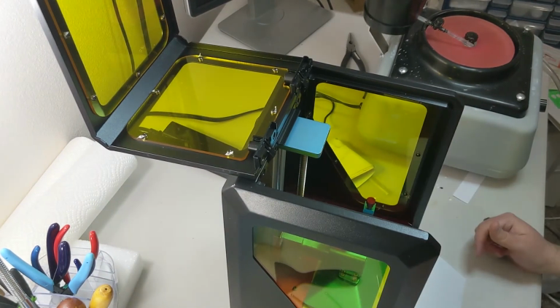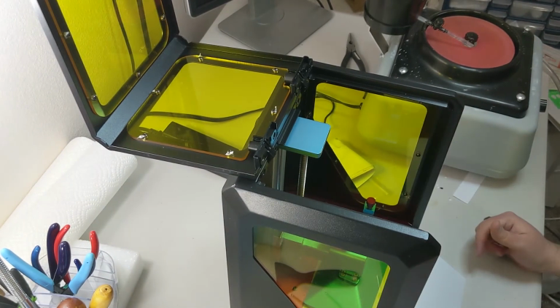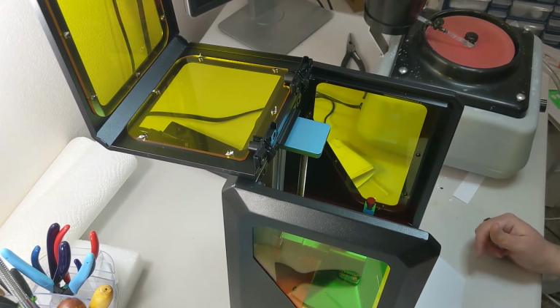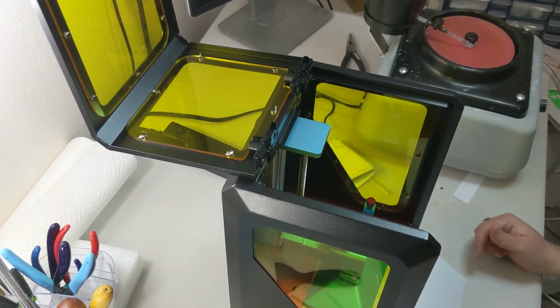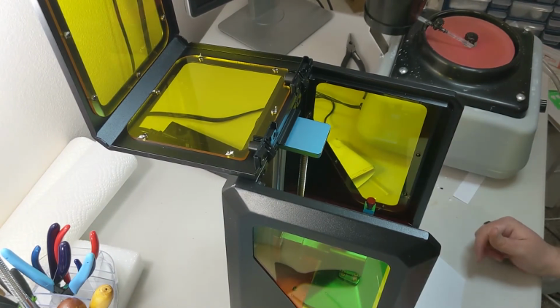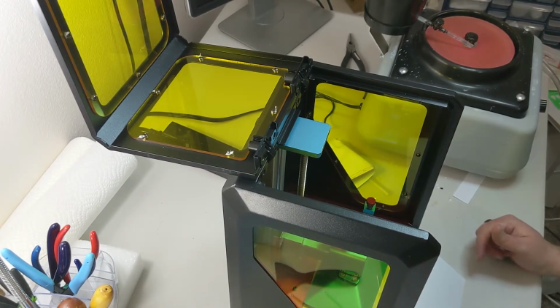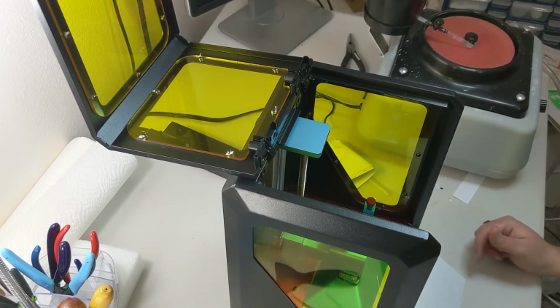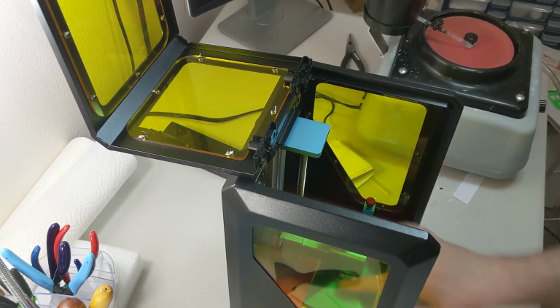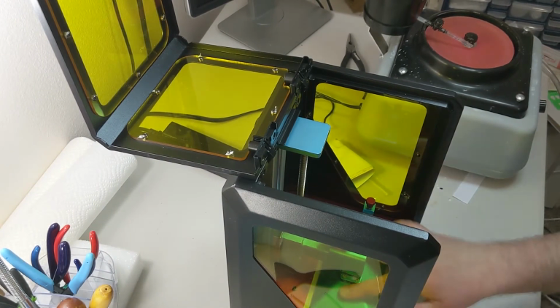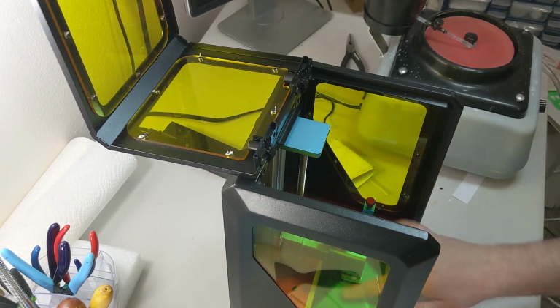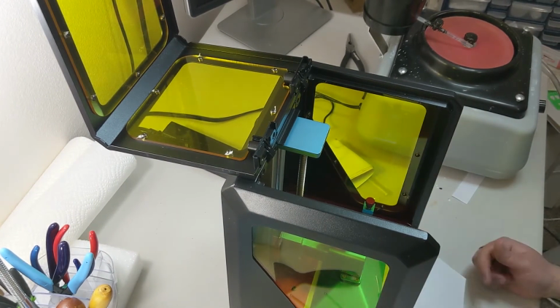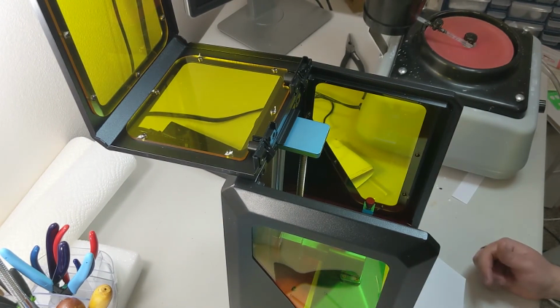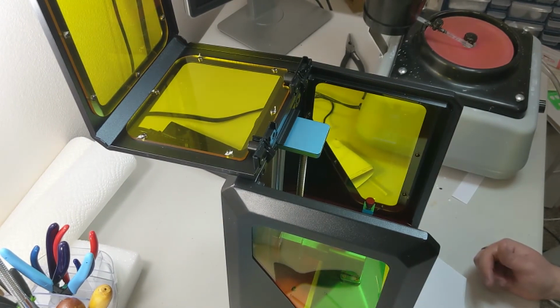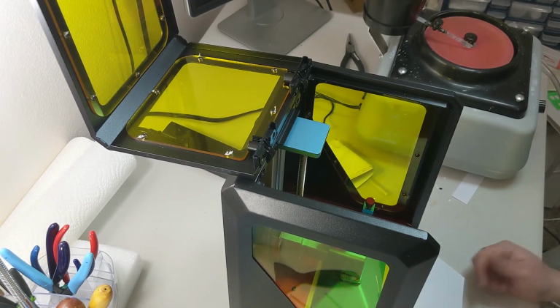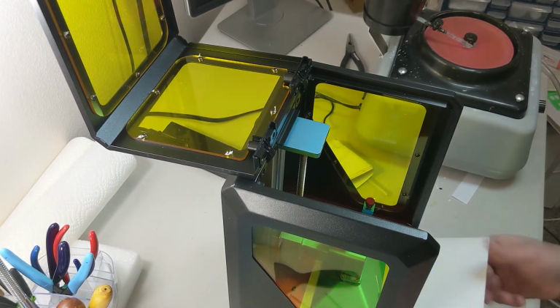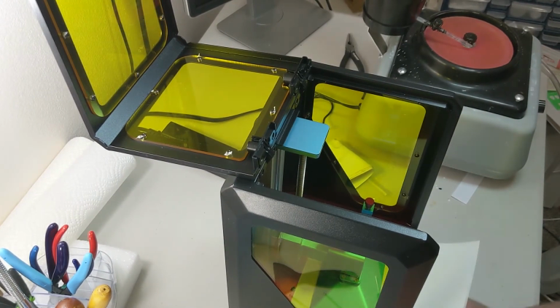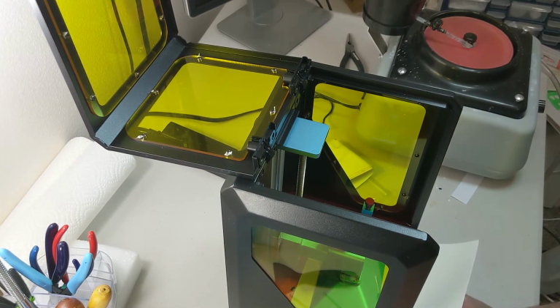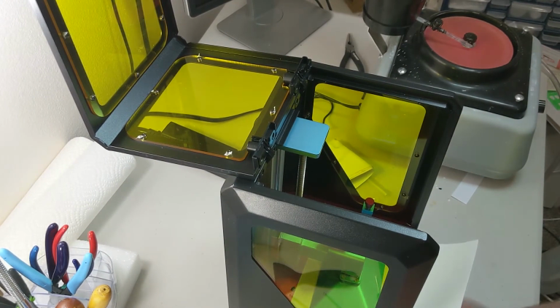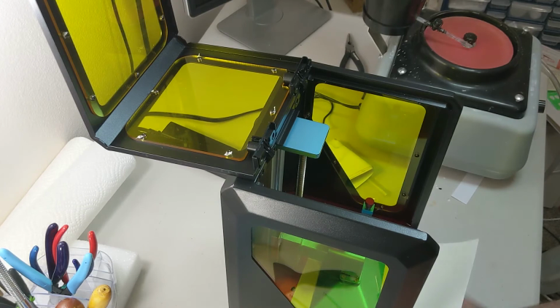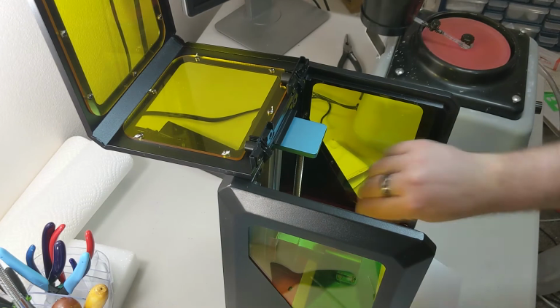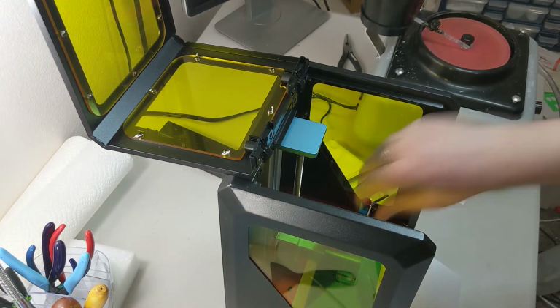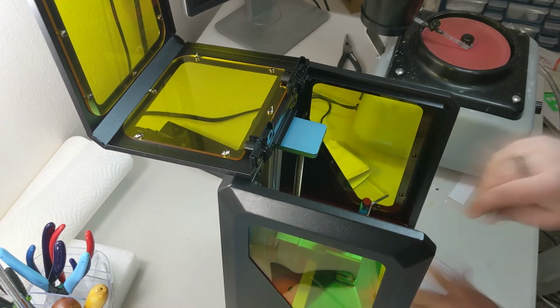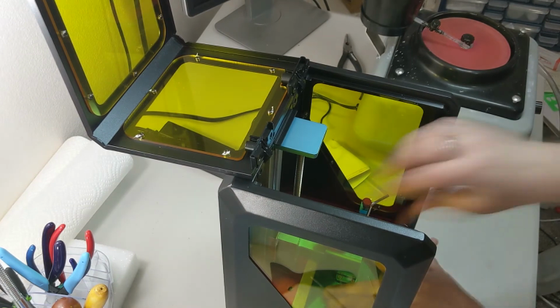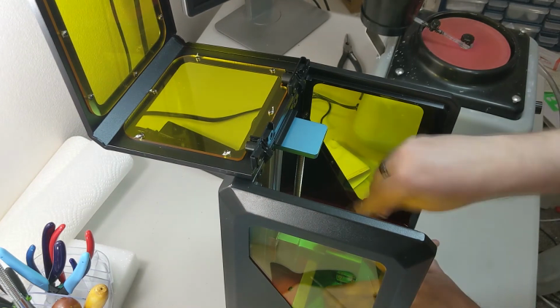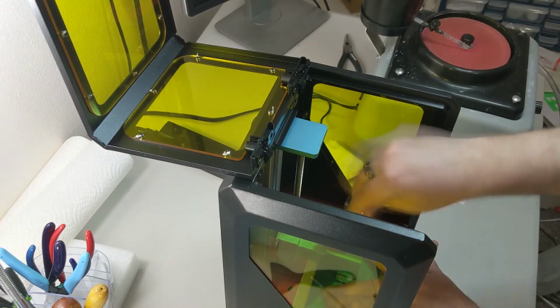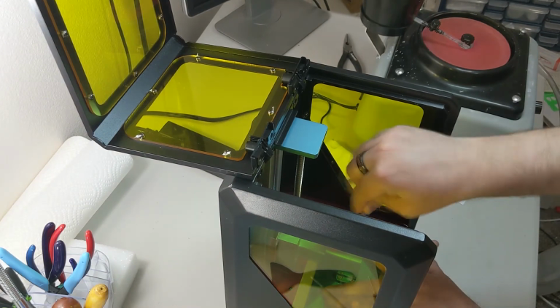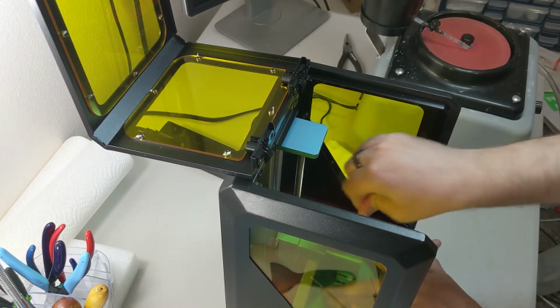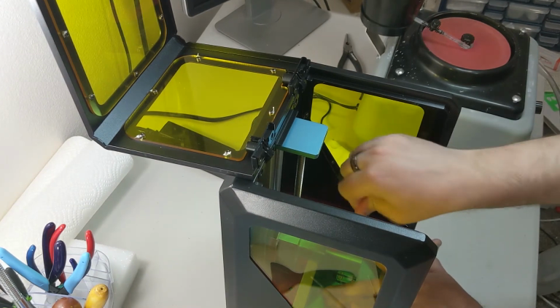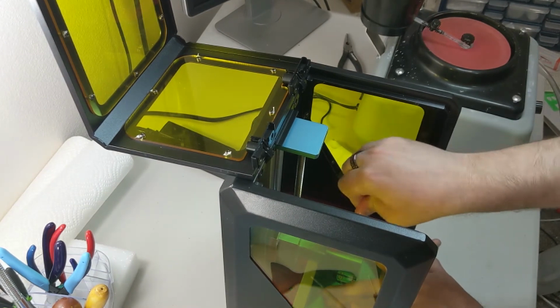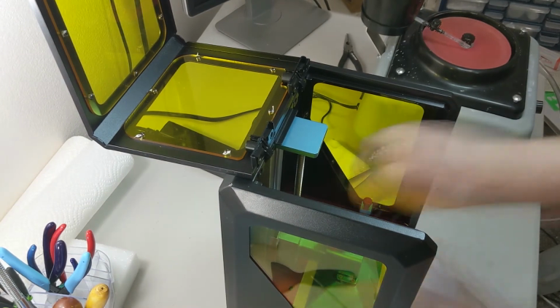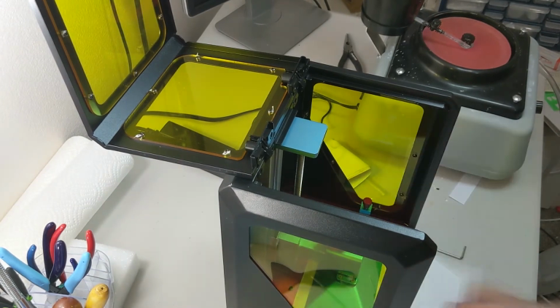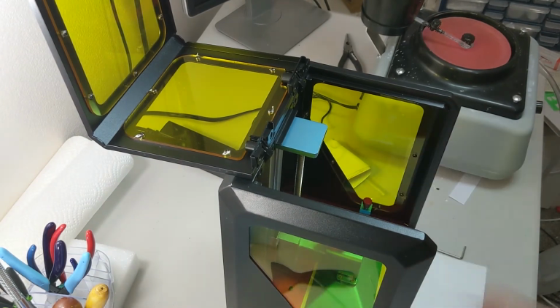Printer calibration includes using very technical tools such as a piece of paper.